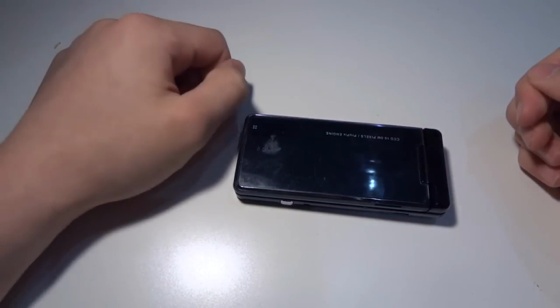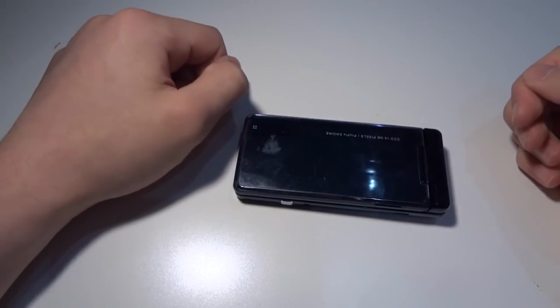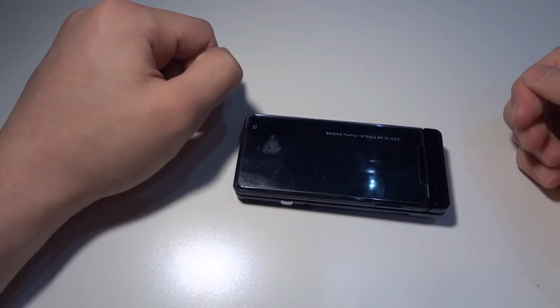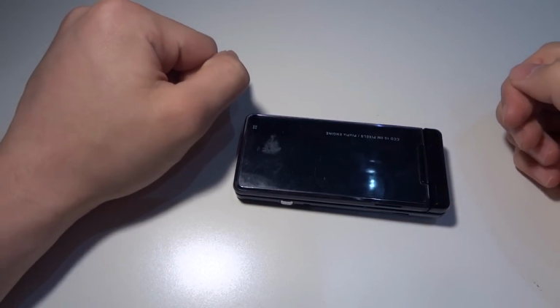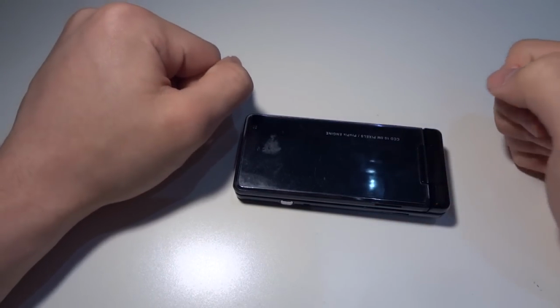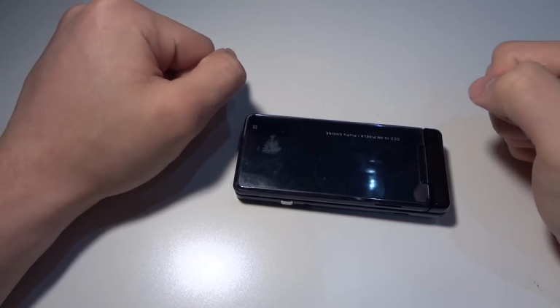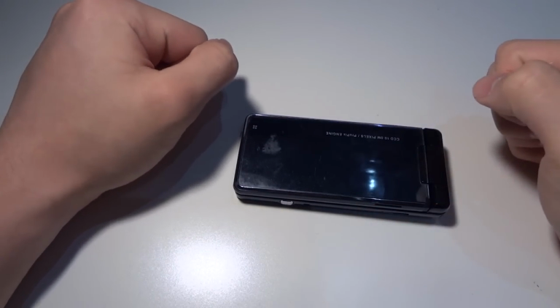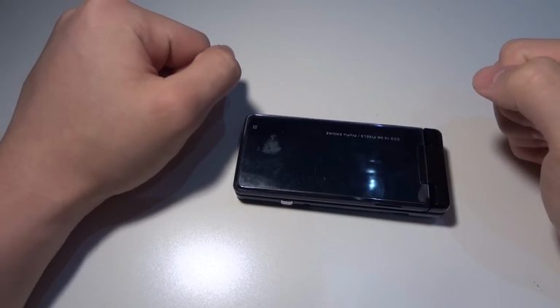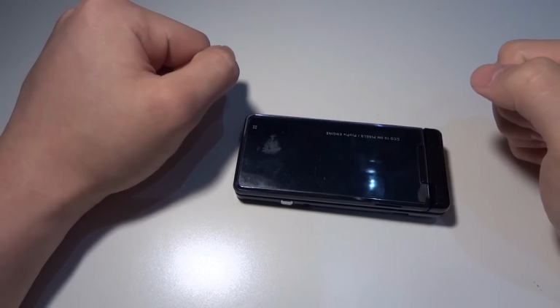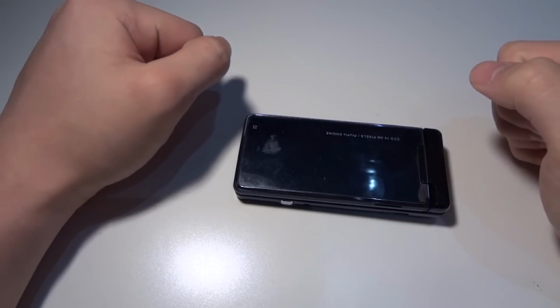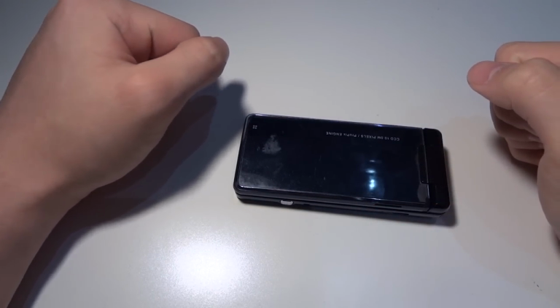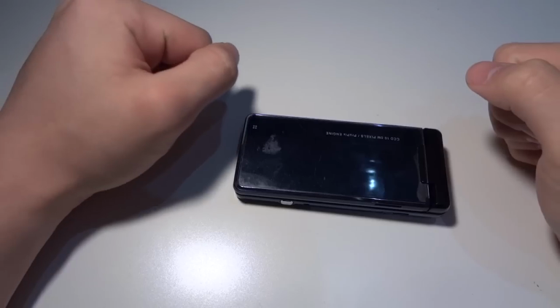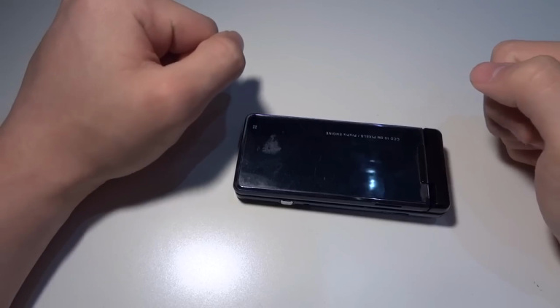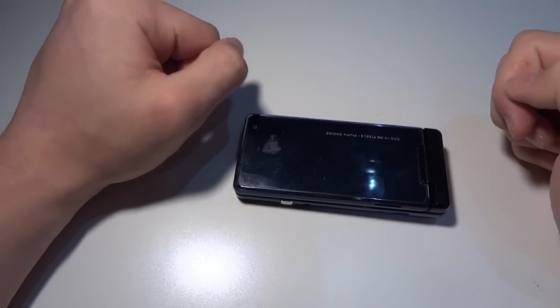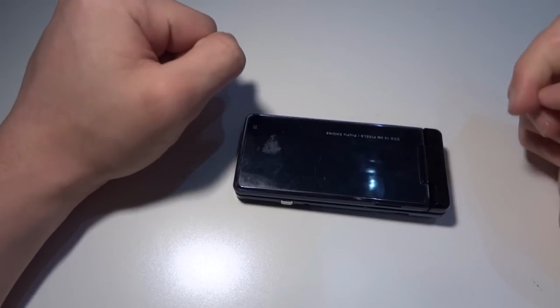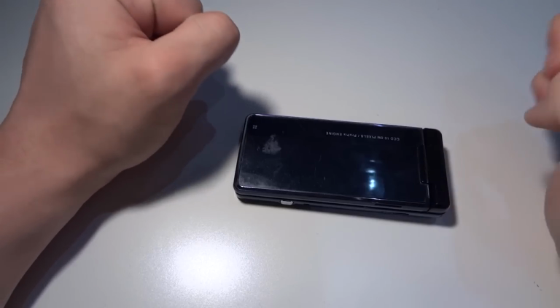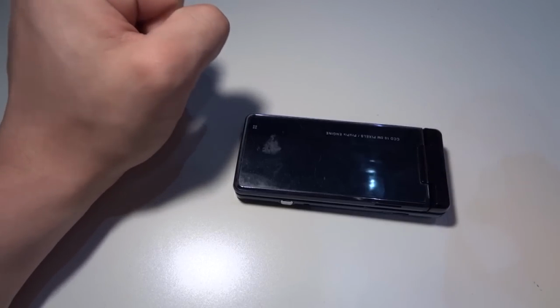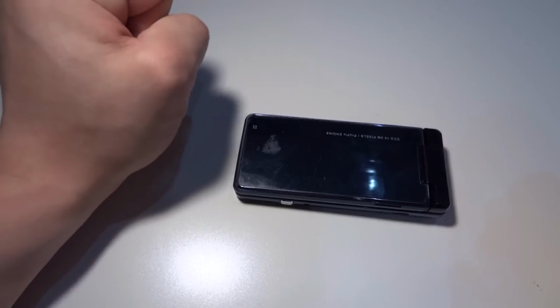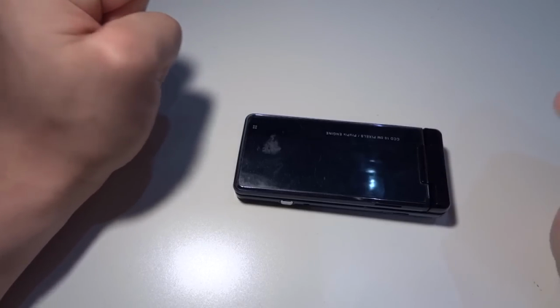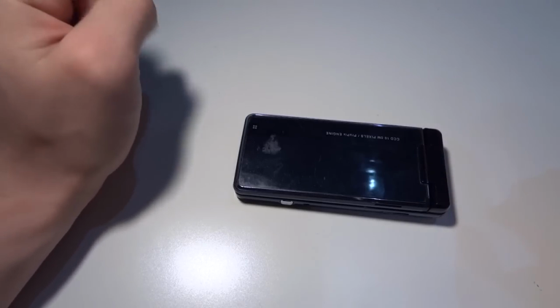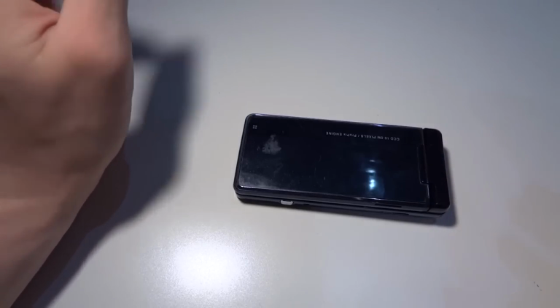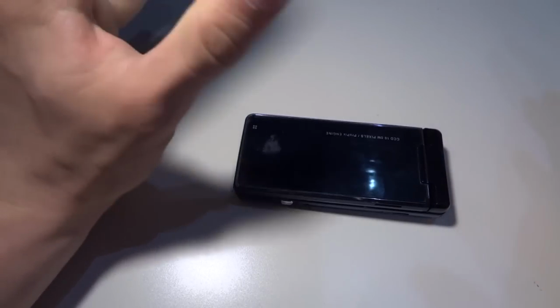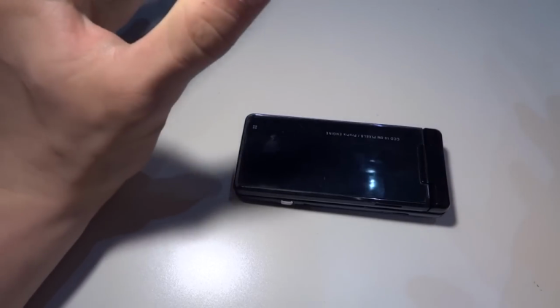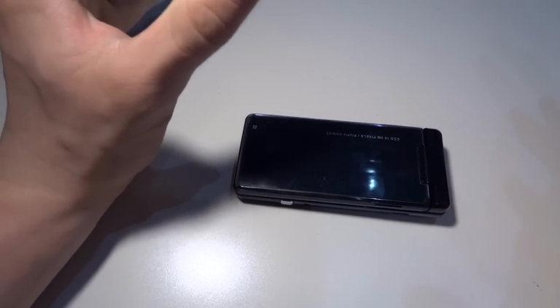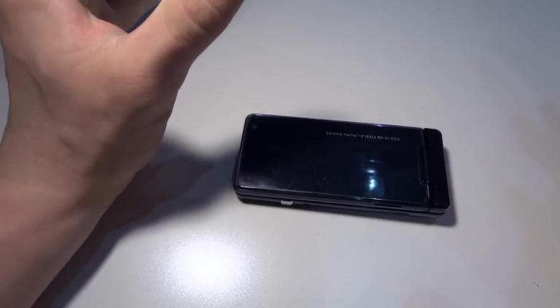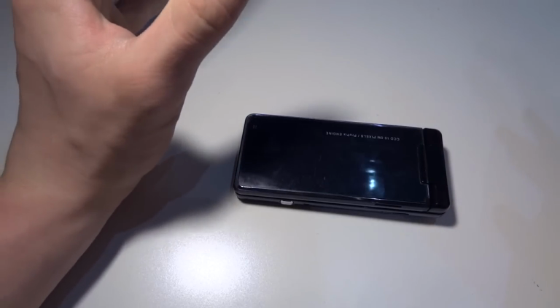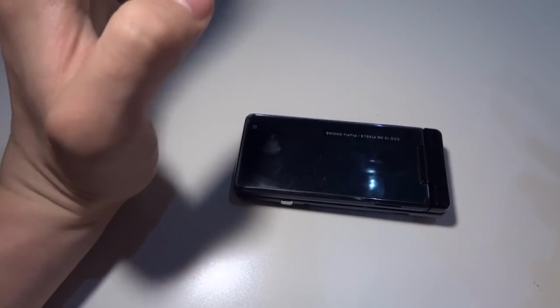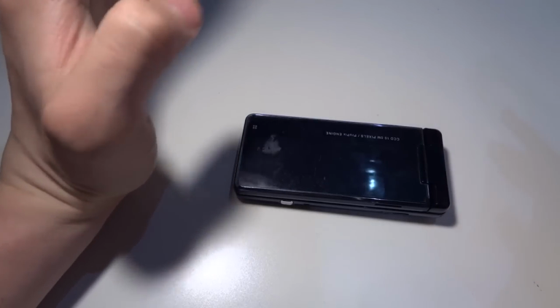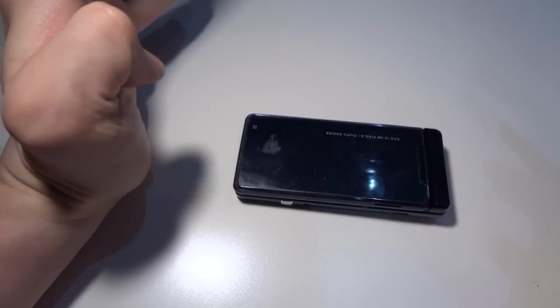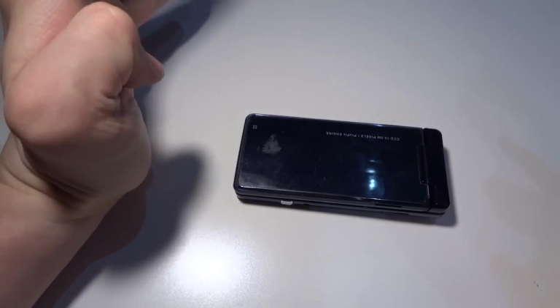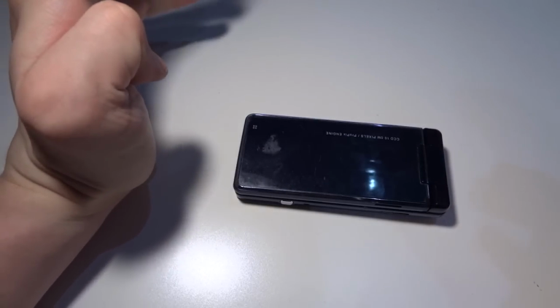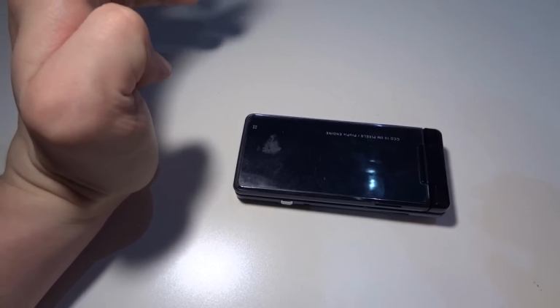Hey, what's up guys? It's another Space Sharks video. Today I'm doing some Japanese tech.